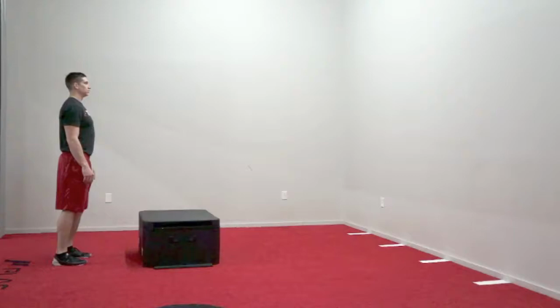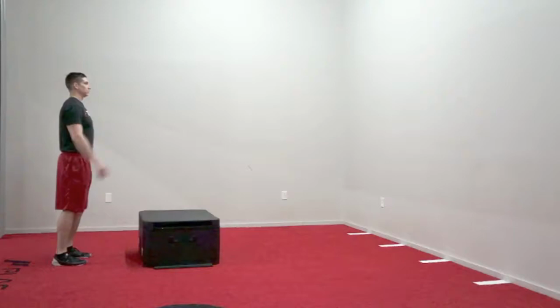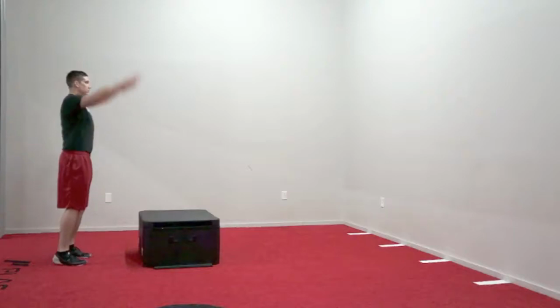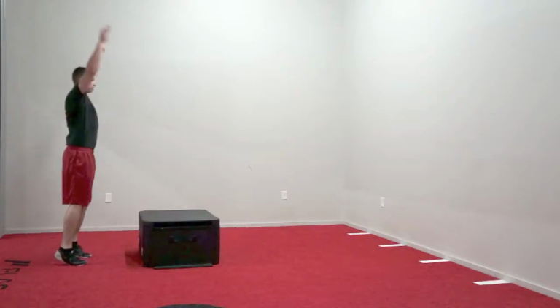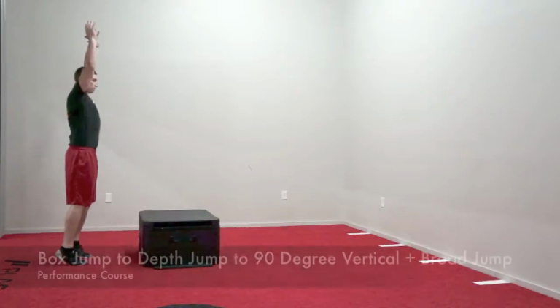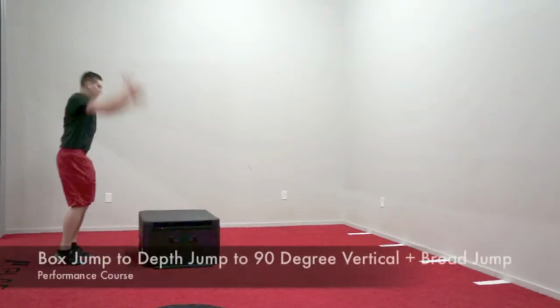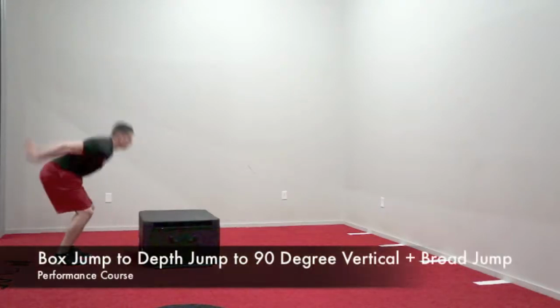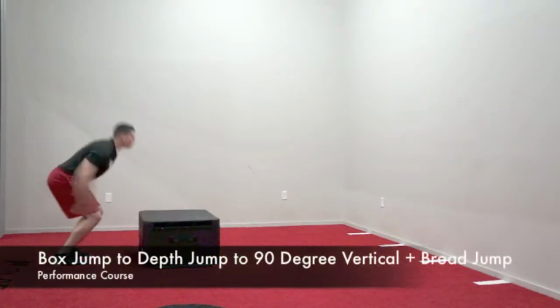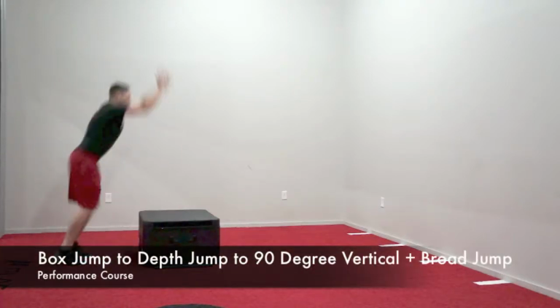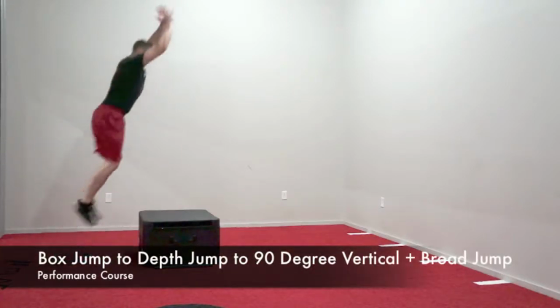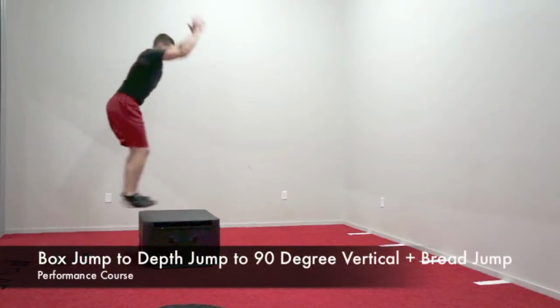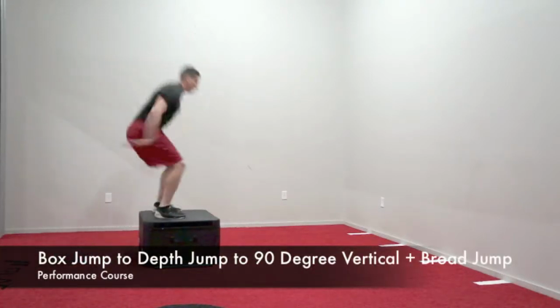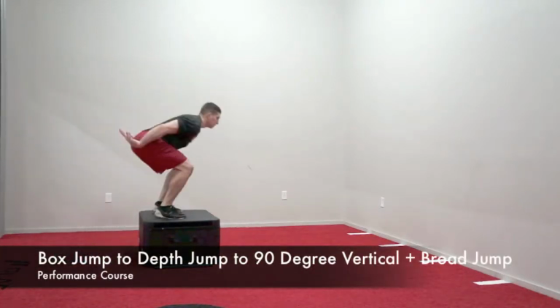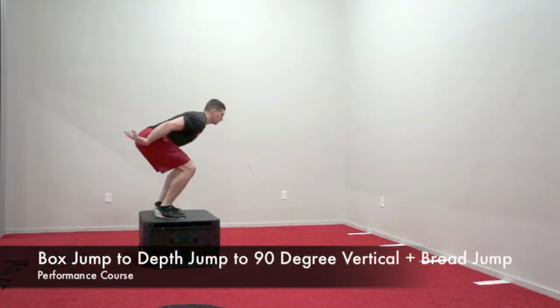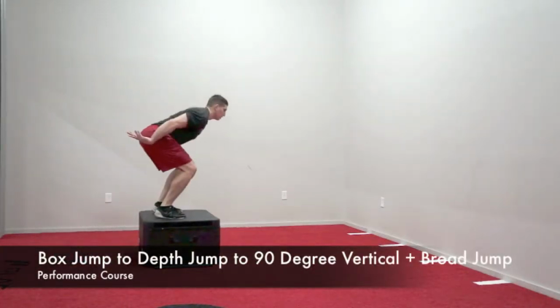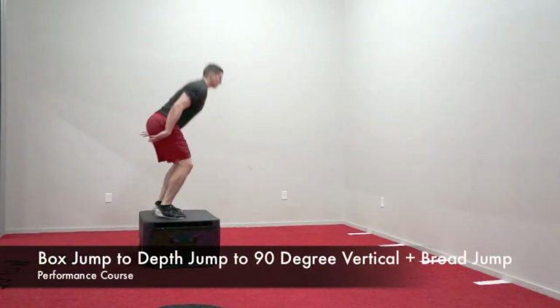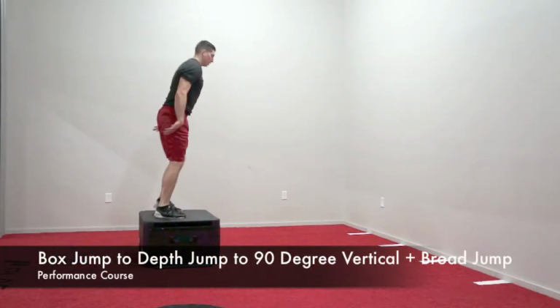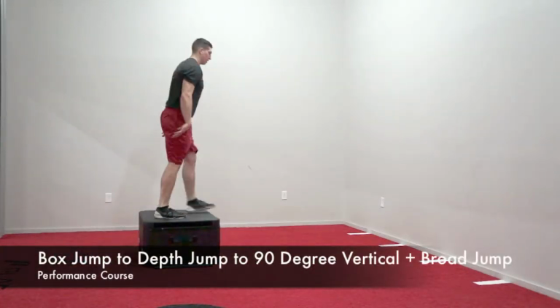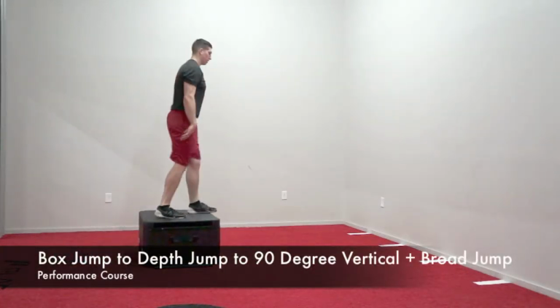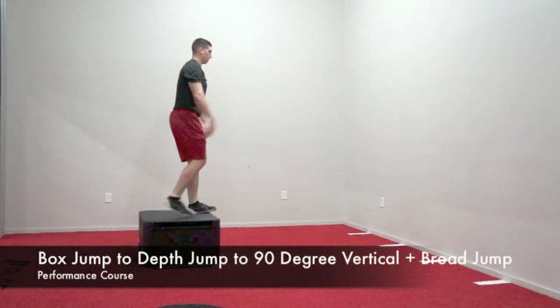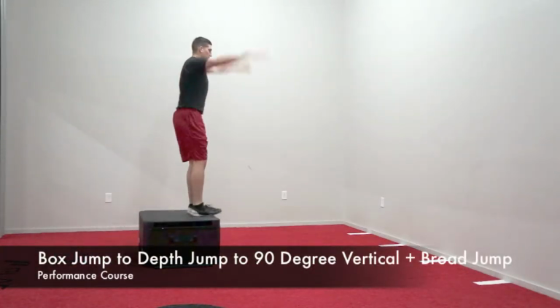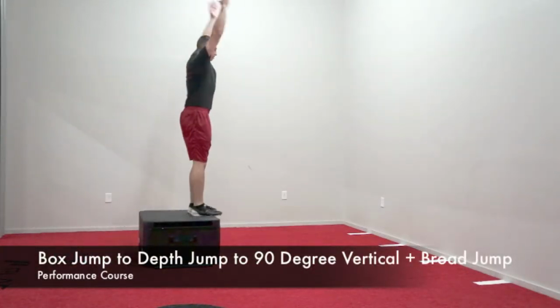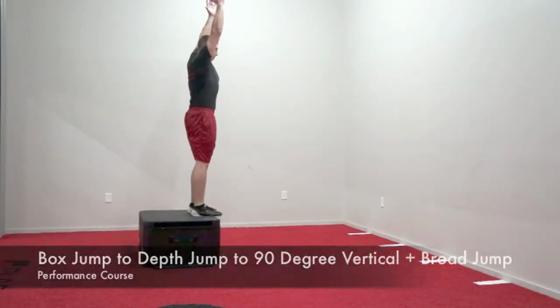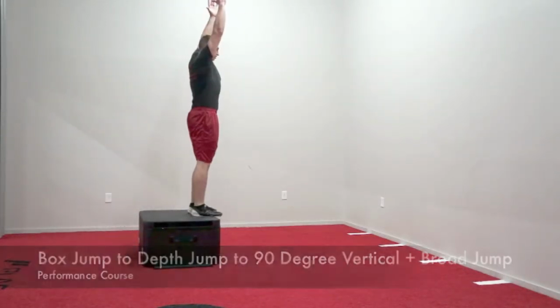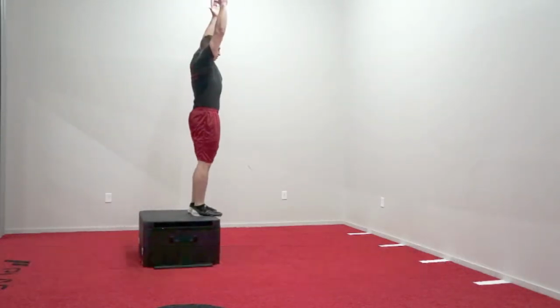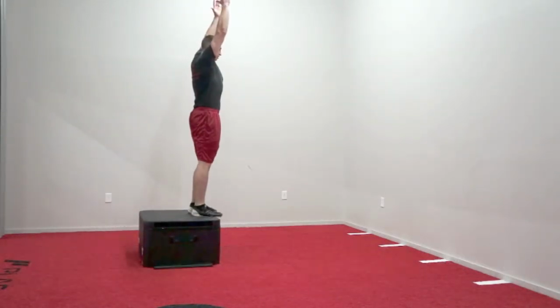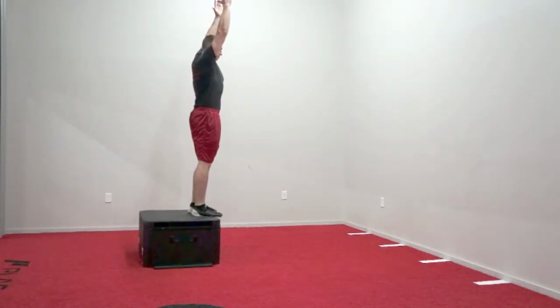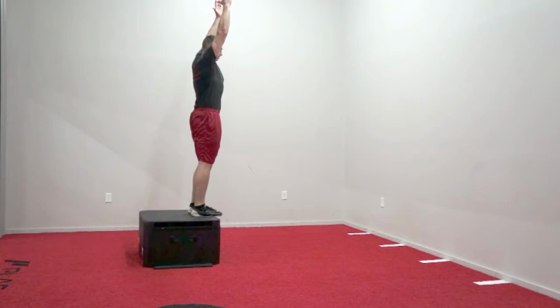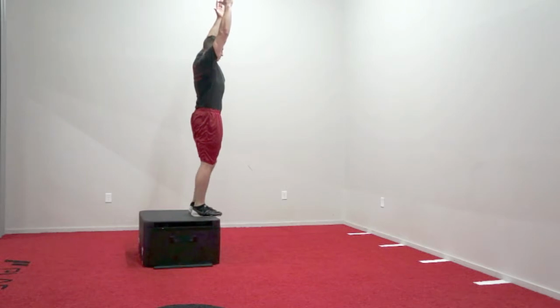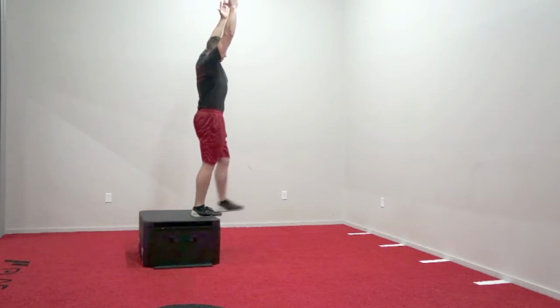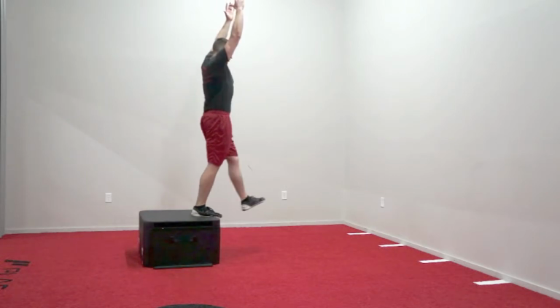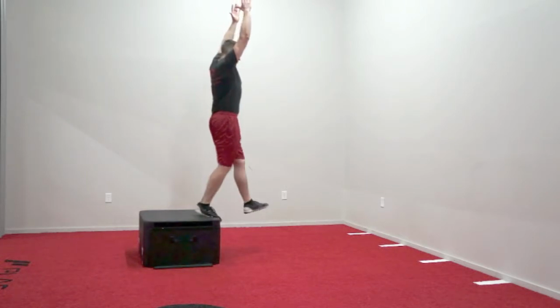Athlete will start standing tall. On the coach's command, they will jump vertically as high as they can, landing on the box in a universal athletic position for a one count.